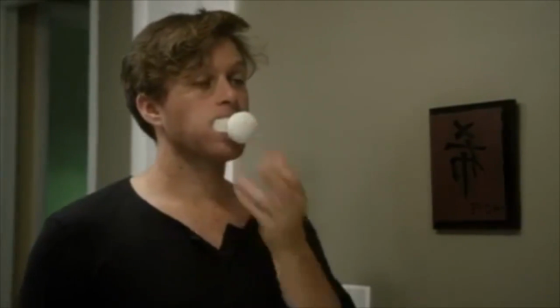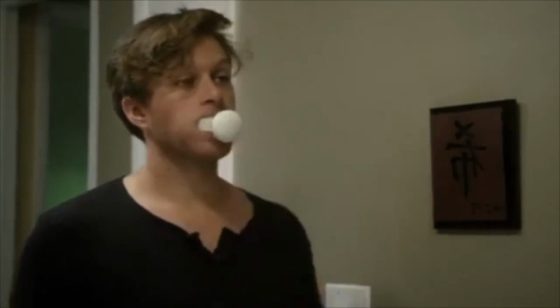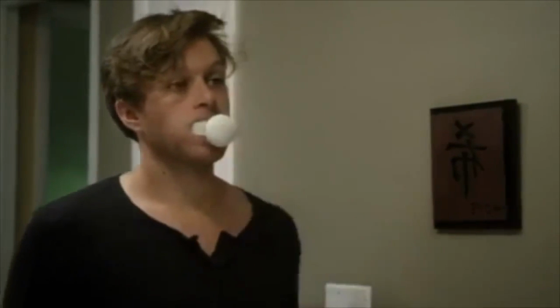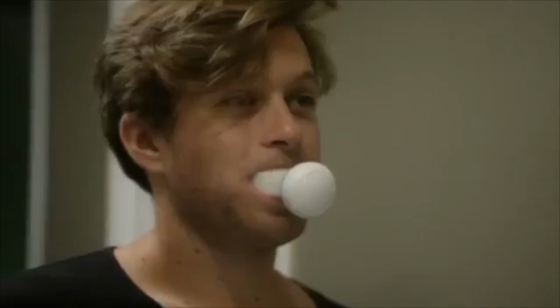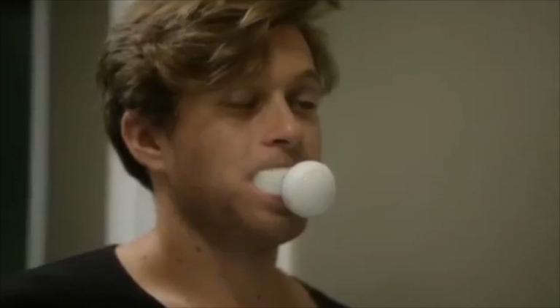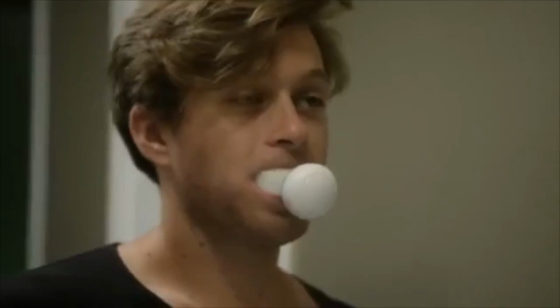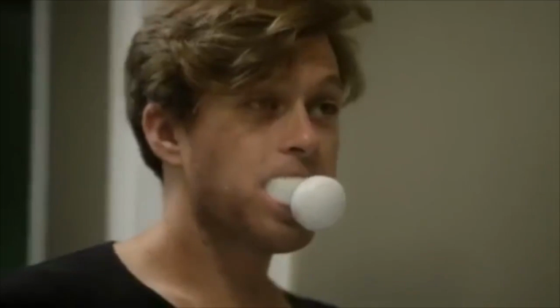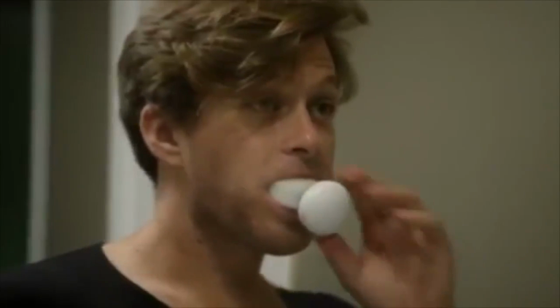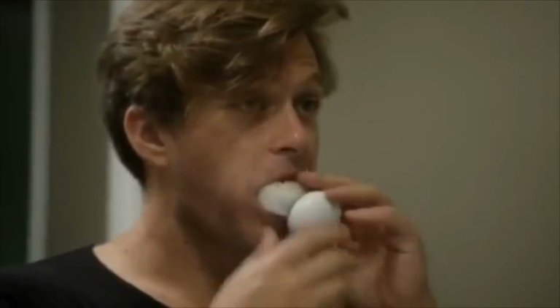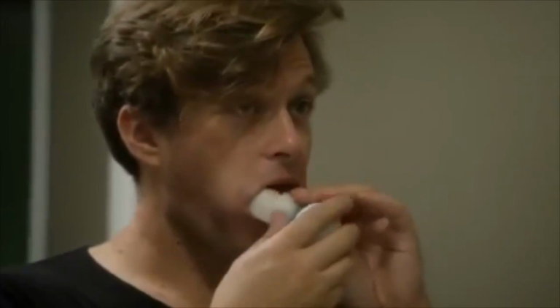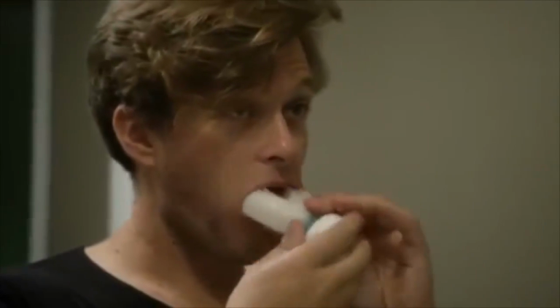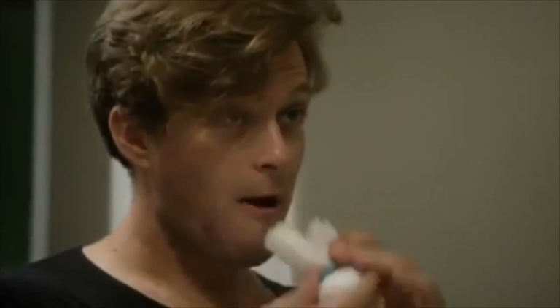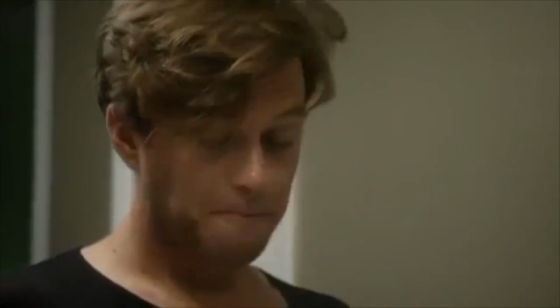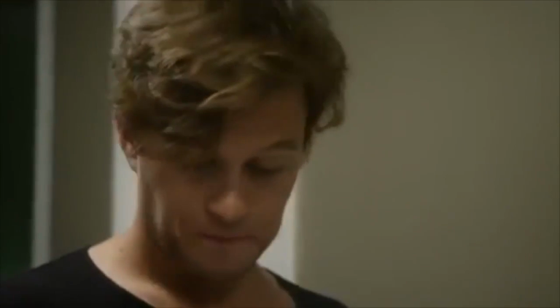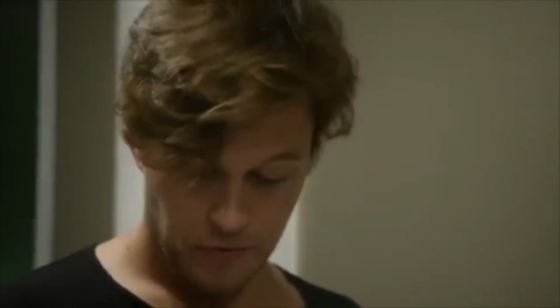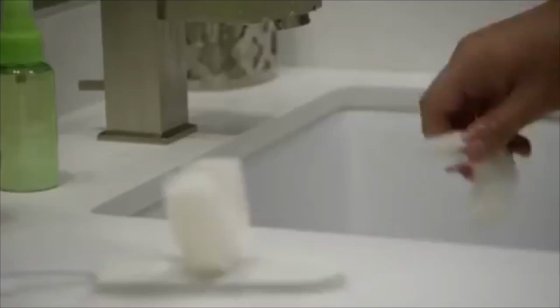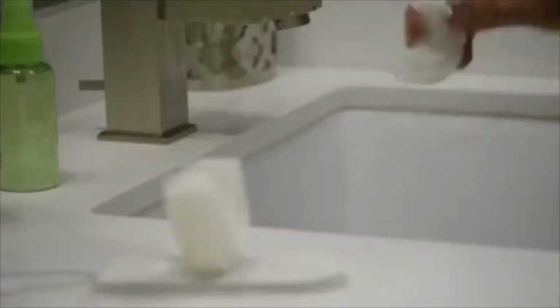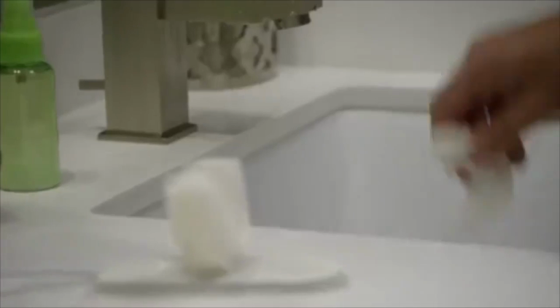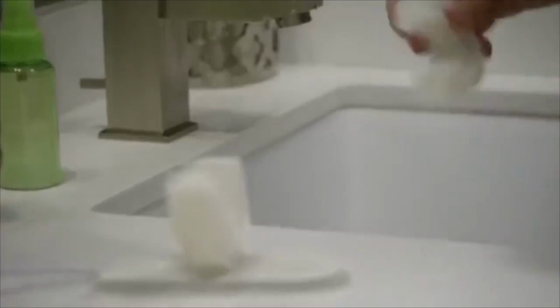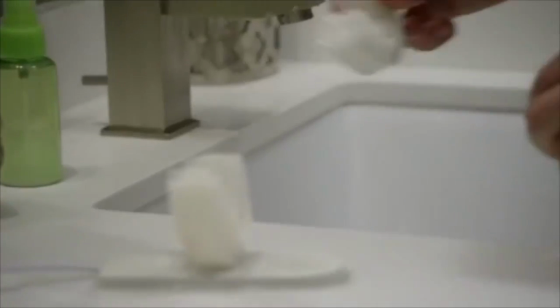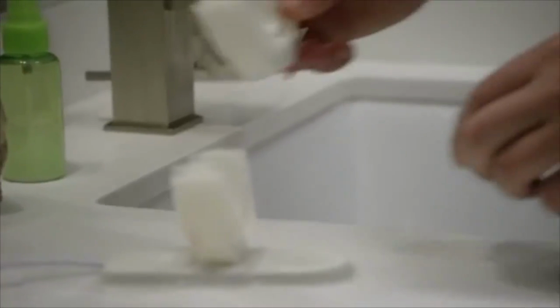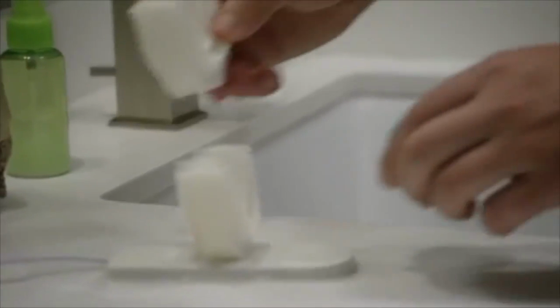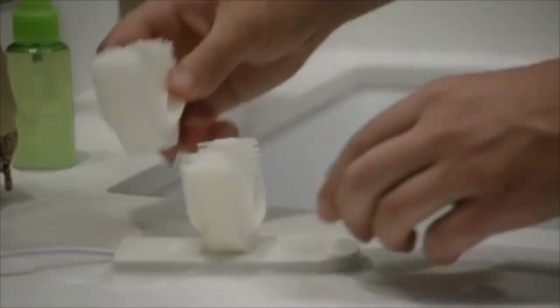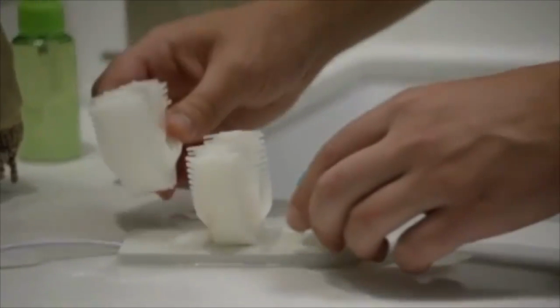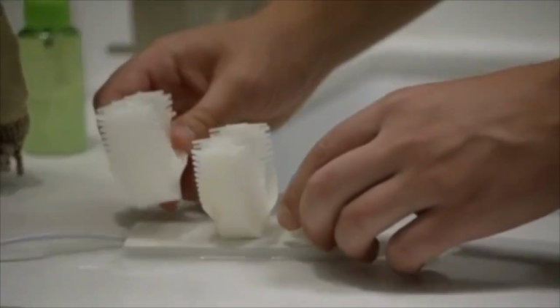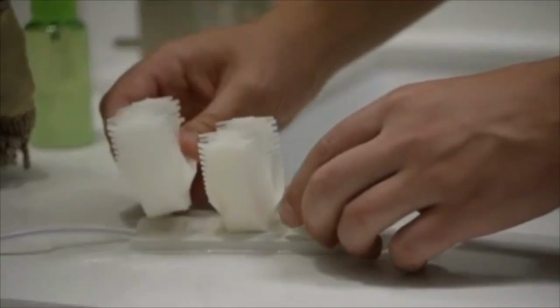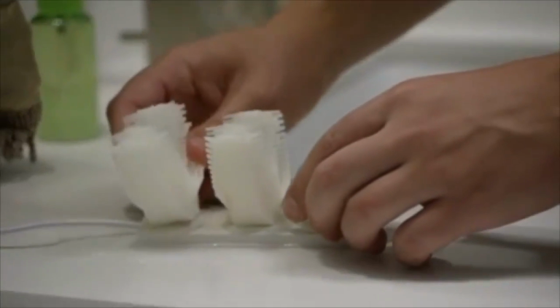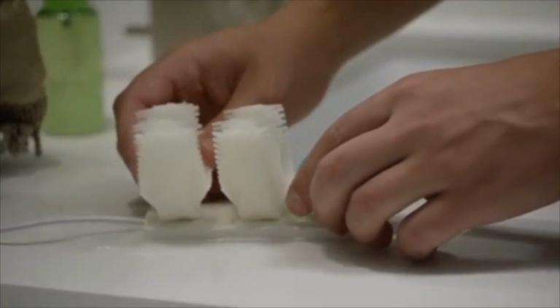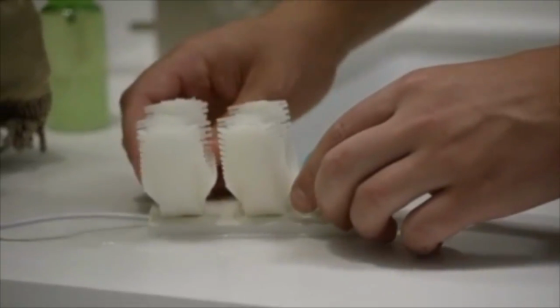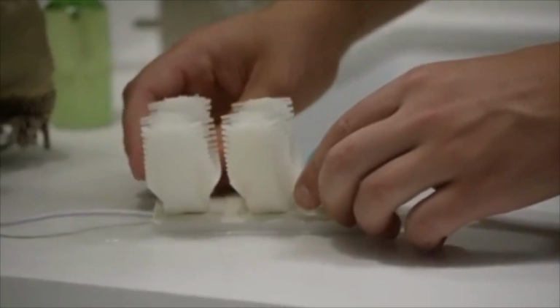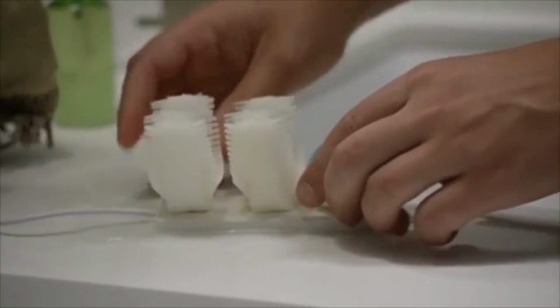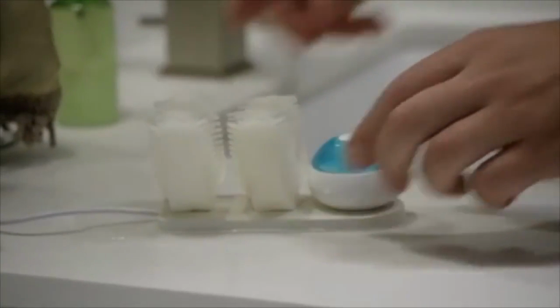Simultaneously, the handpiece creates strong vibrations to swing the bristles and clean the teeth.